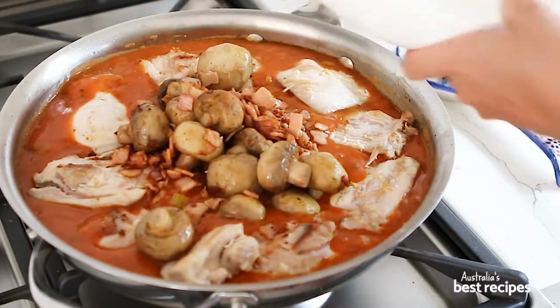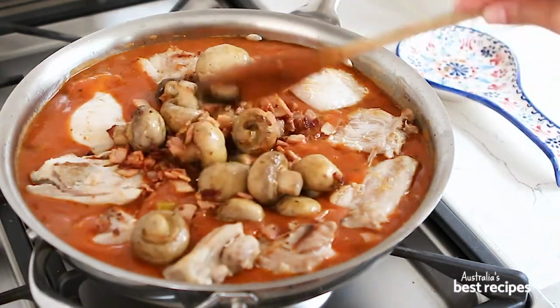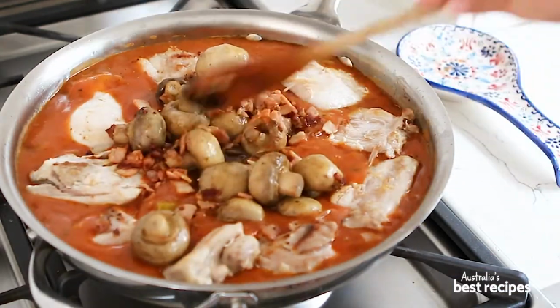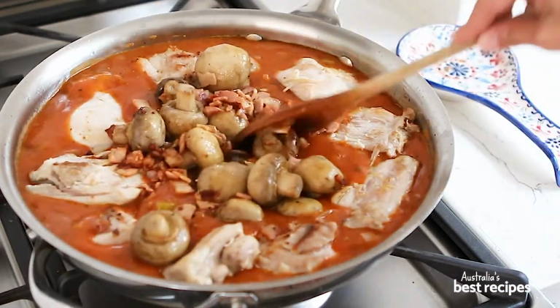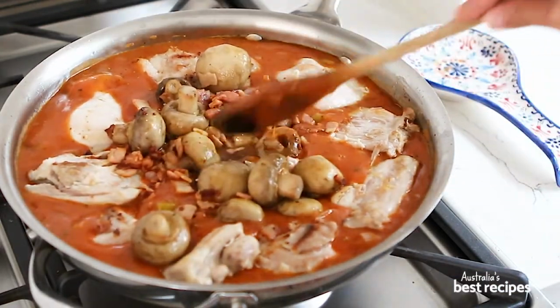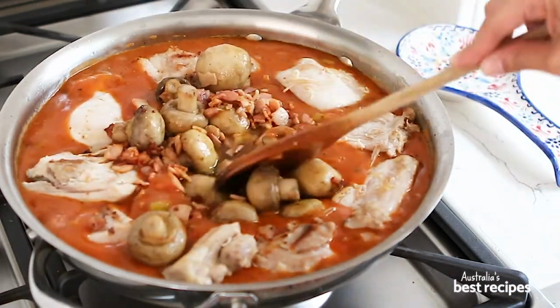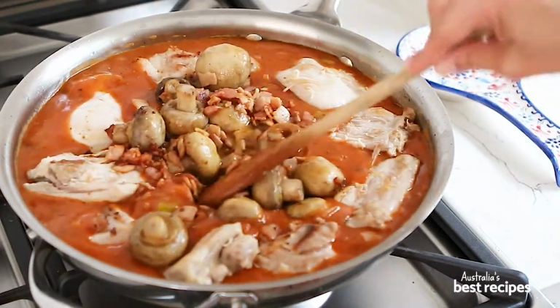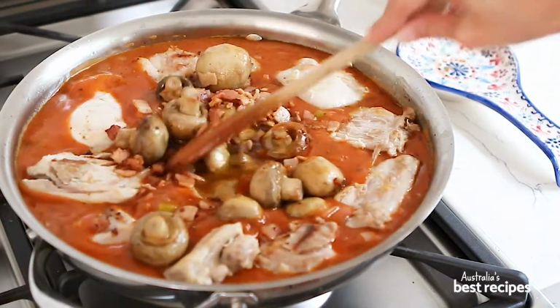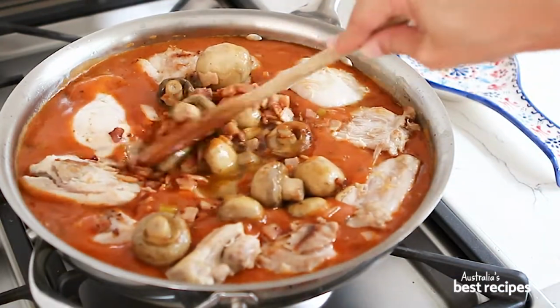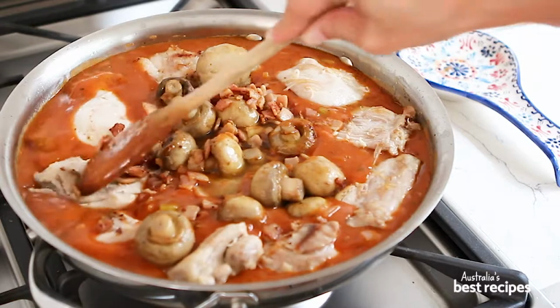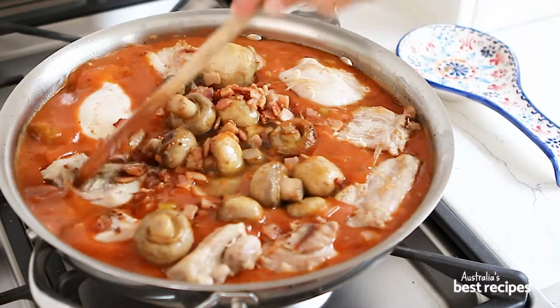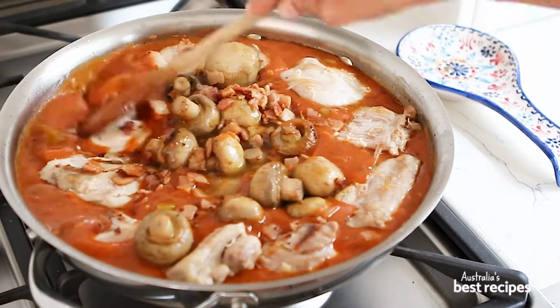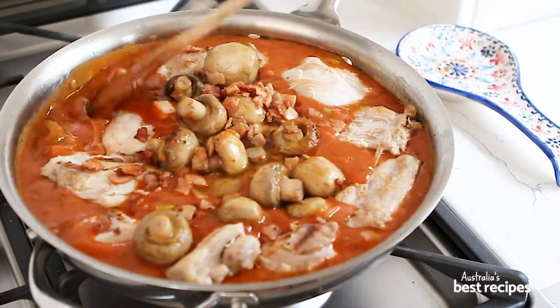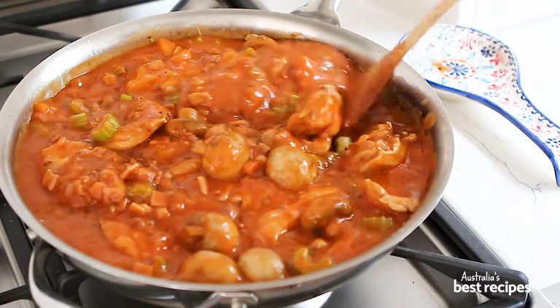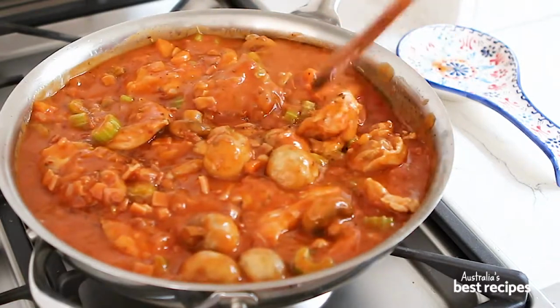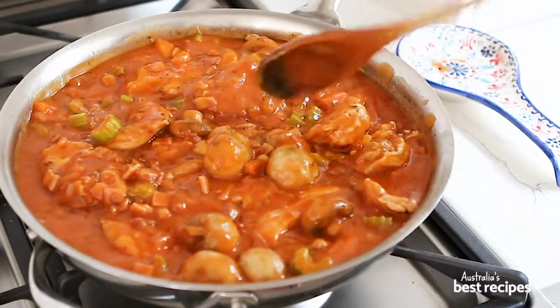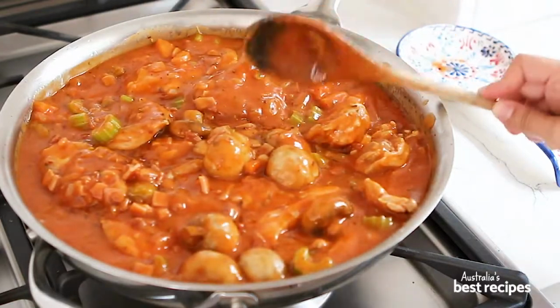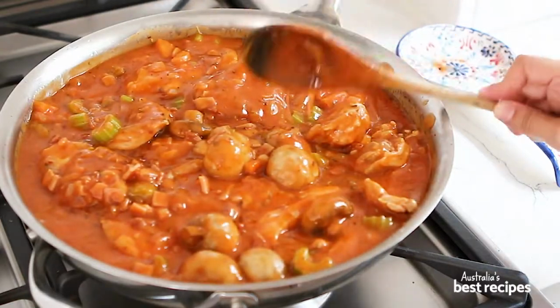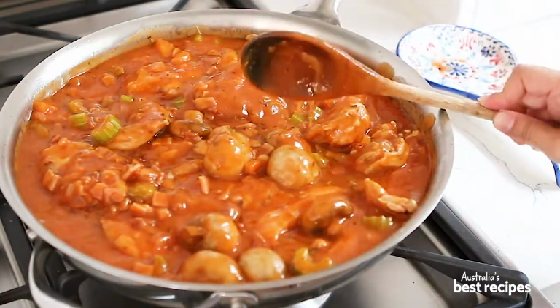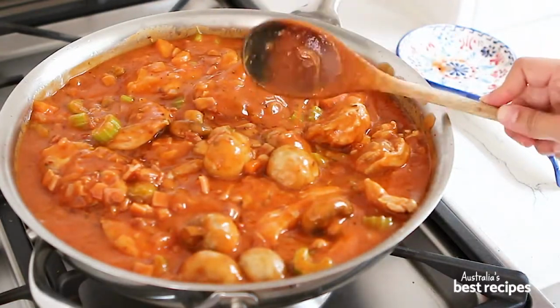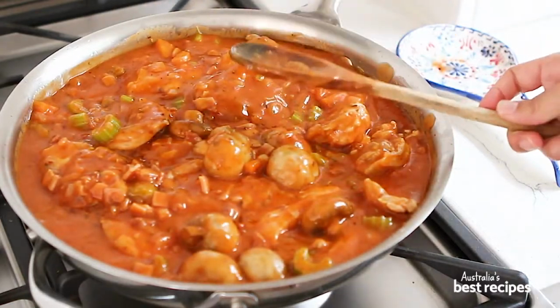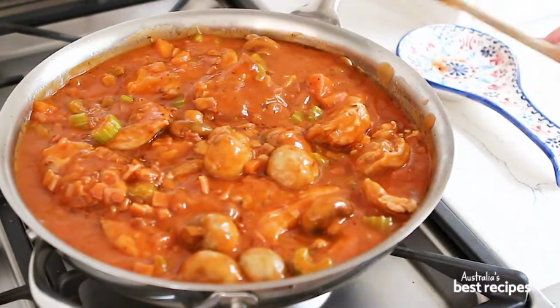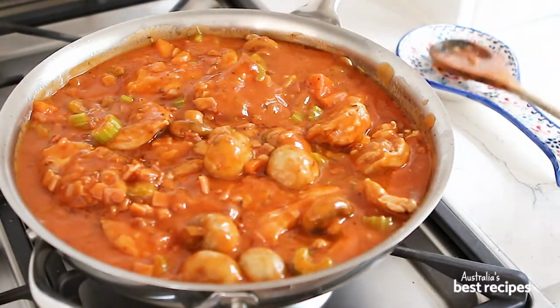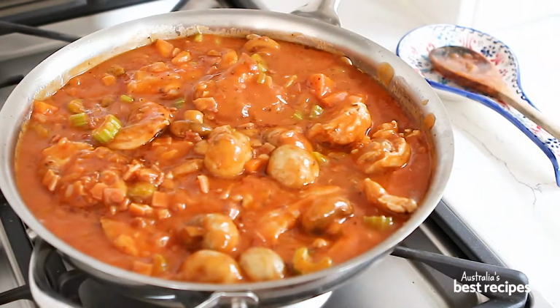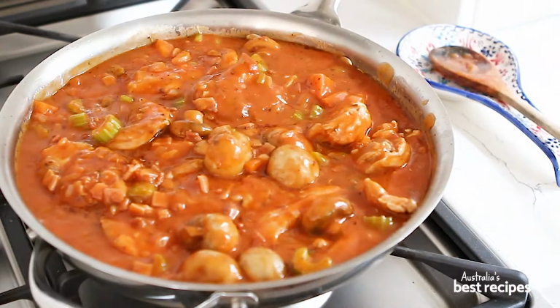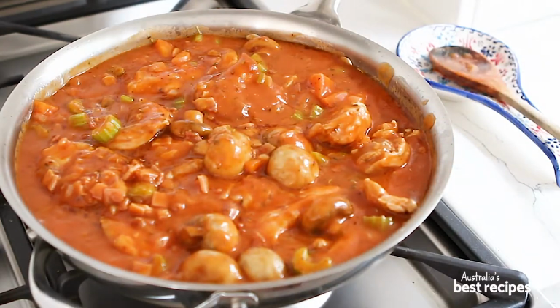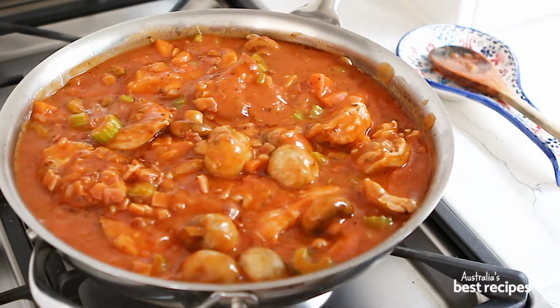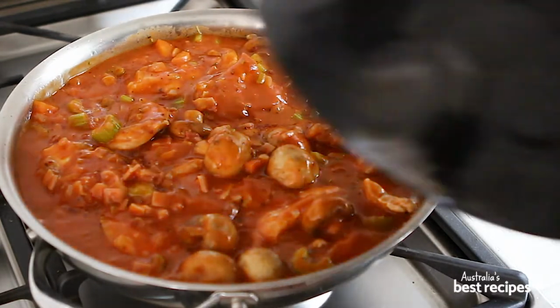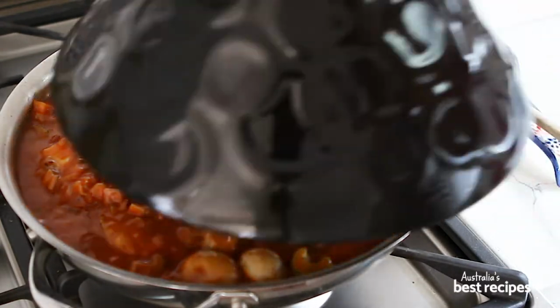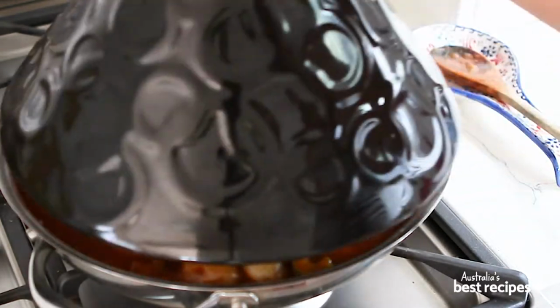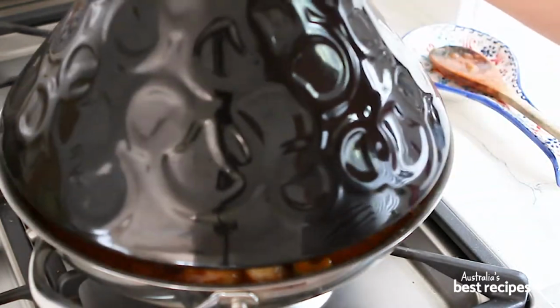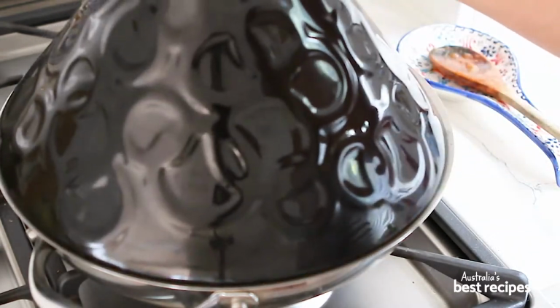I used a tagine to slow cook this recipe, but you could also use a casserole dish or a slow cooker.